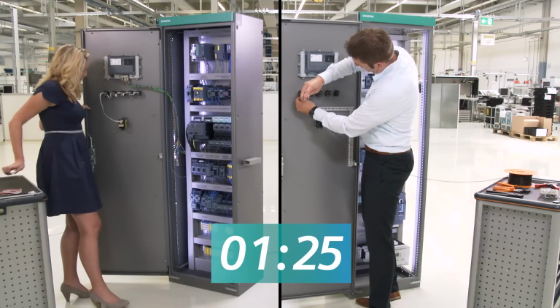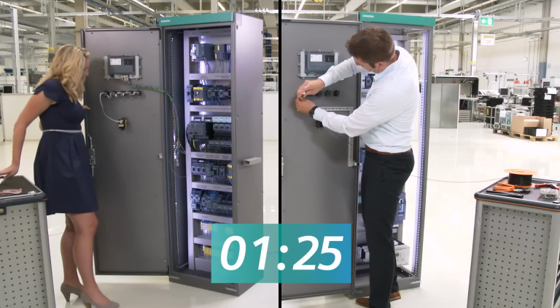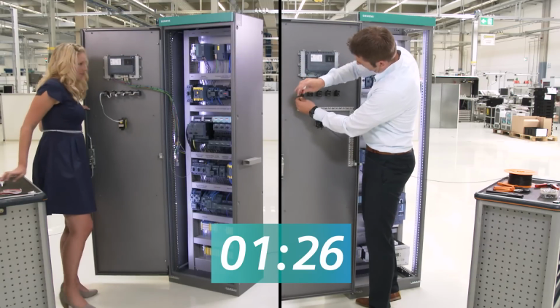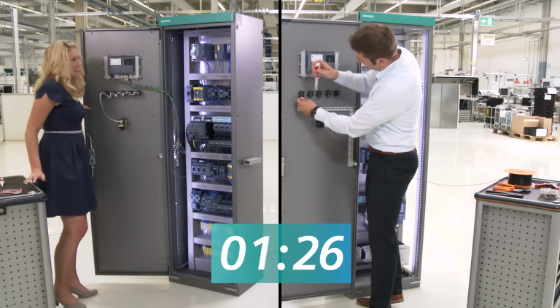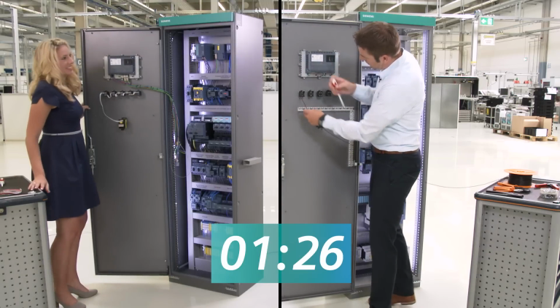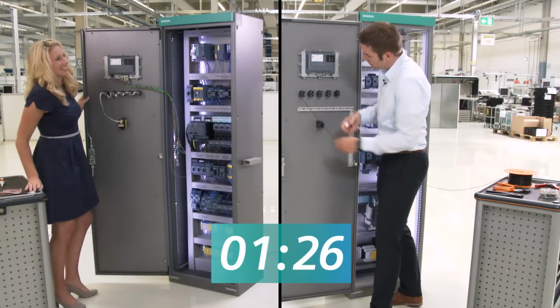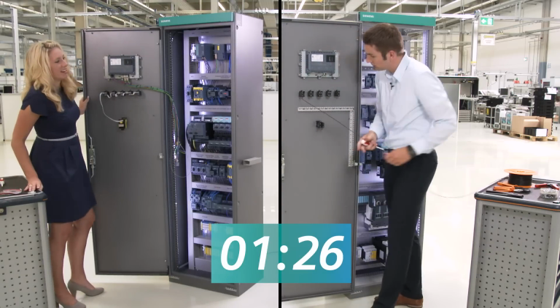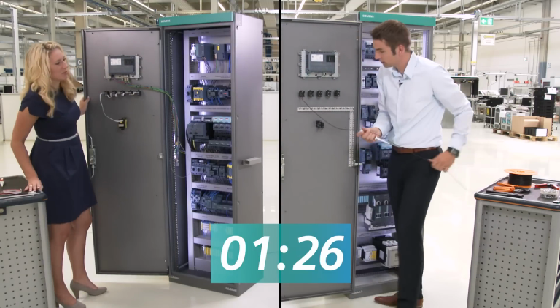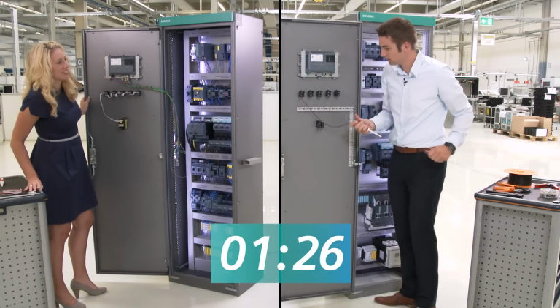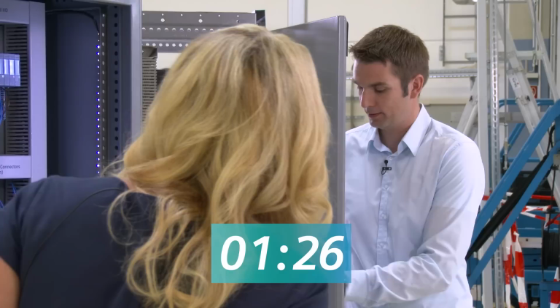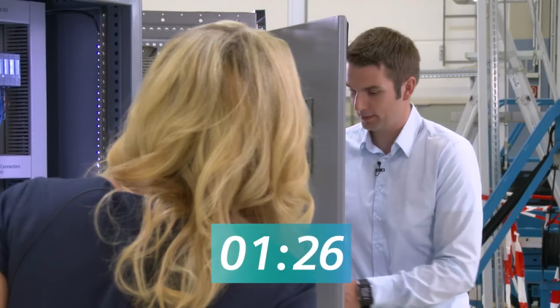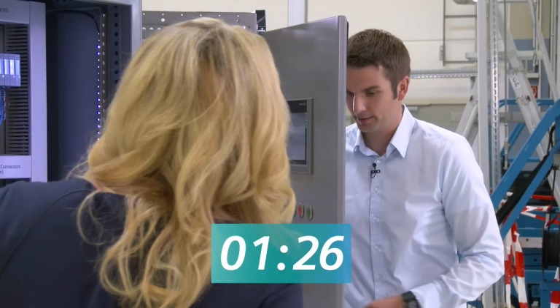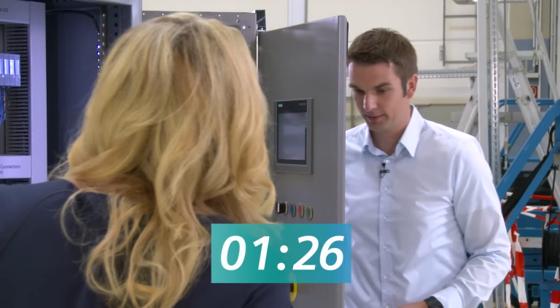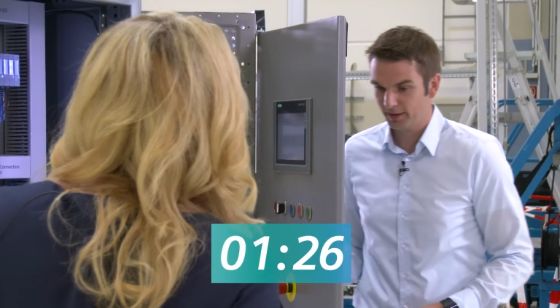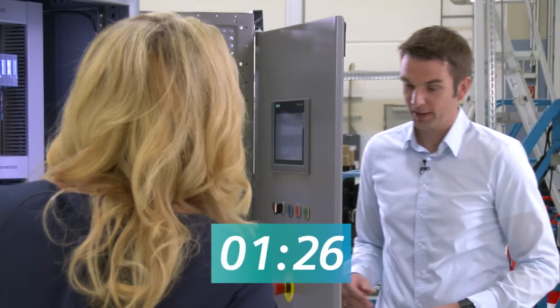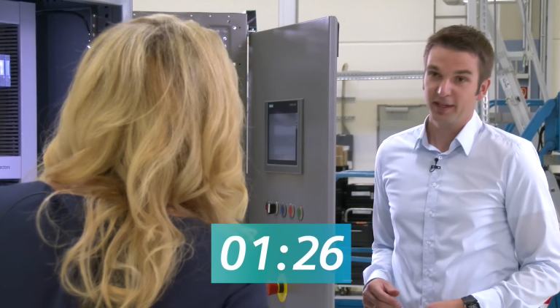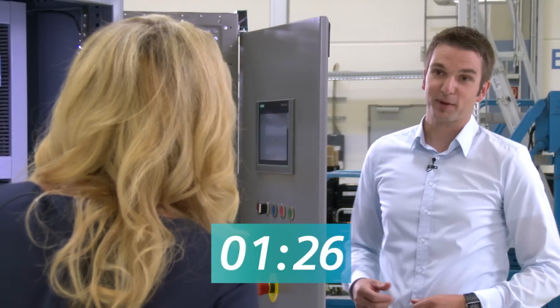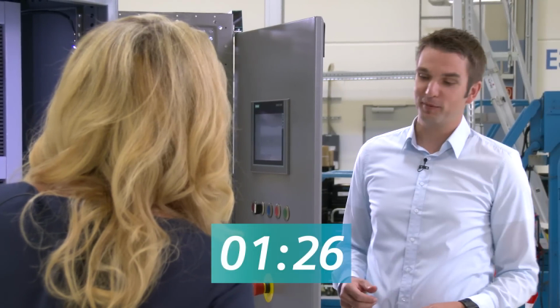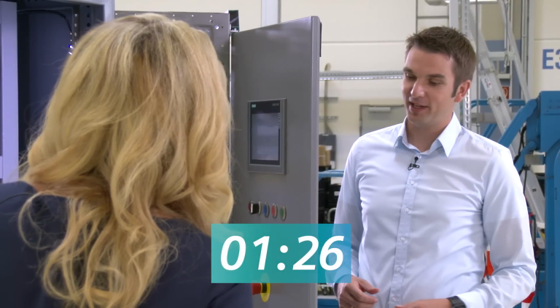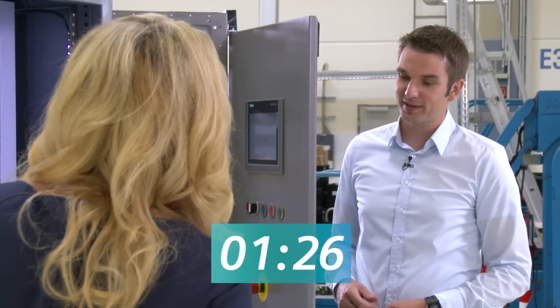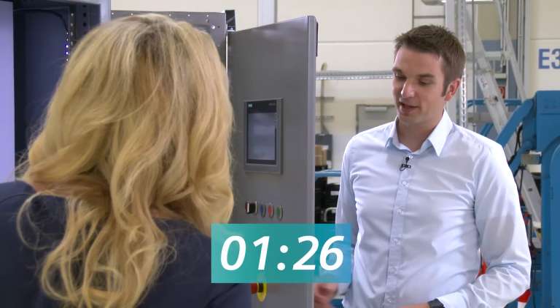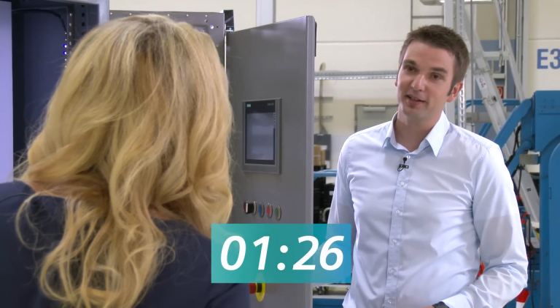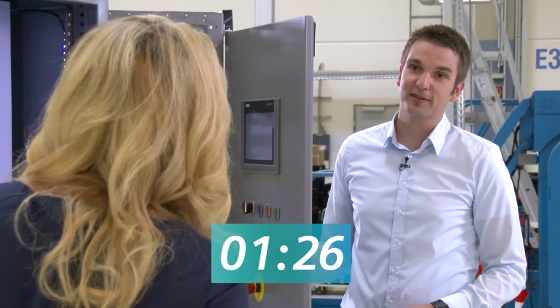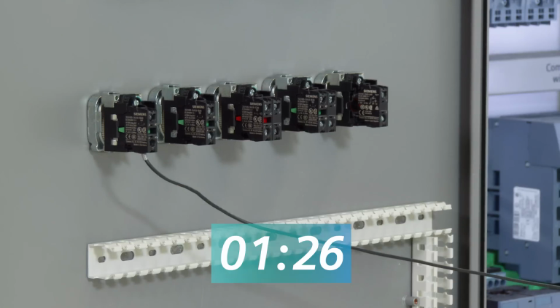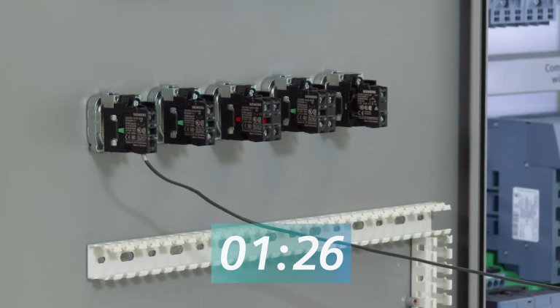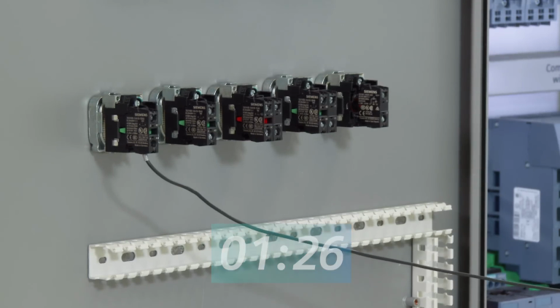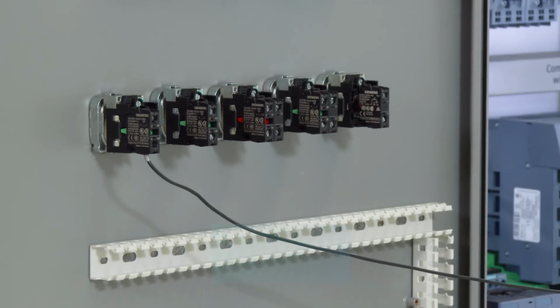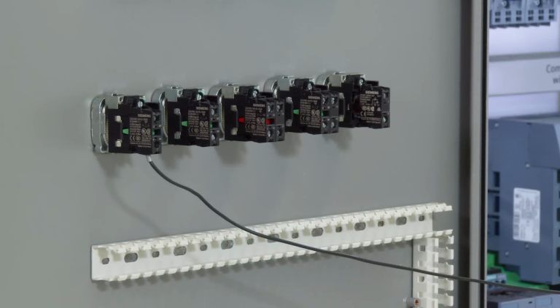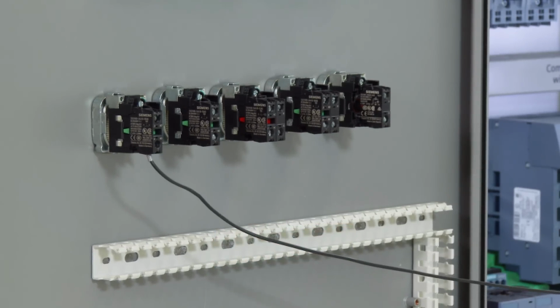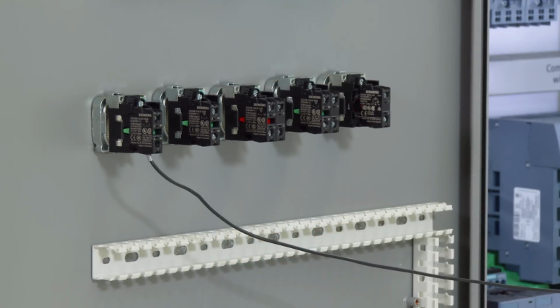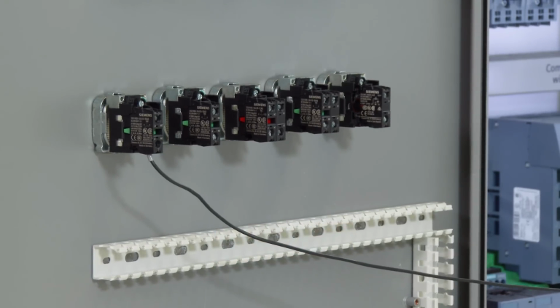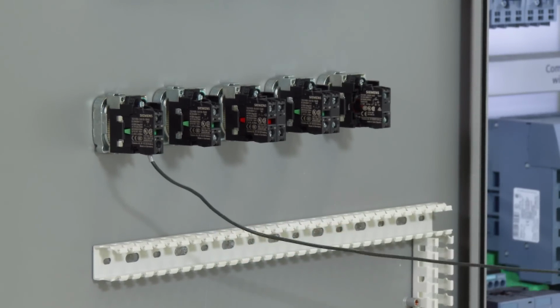Finished! What about you, Helmut? I've just installed the first wire. I think it's going to take me longer.